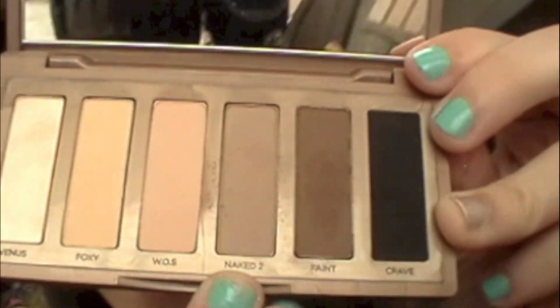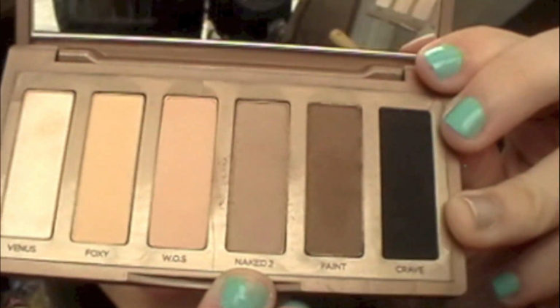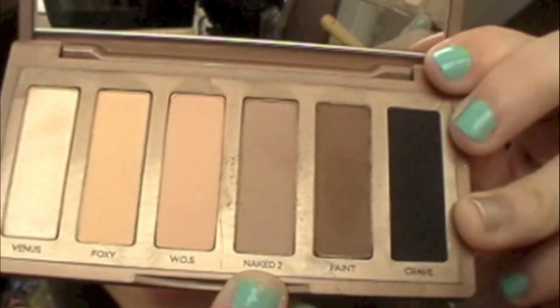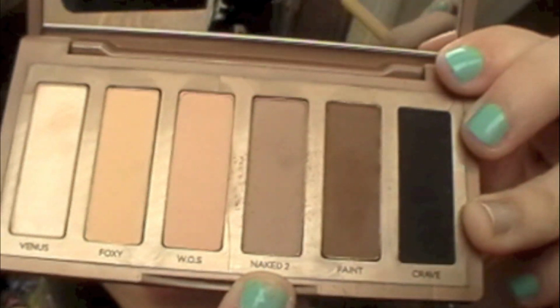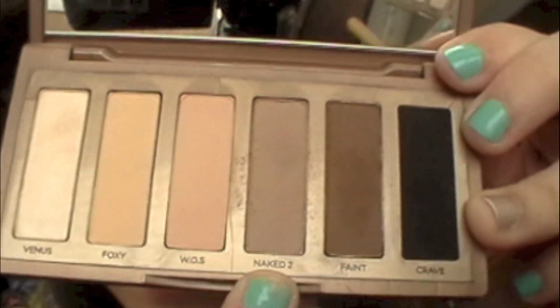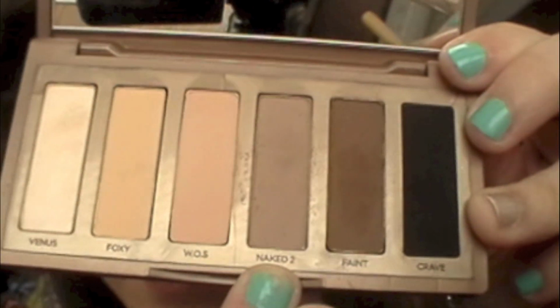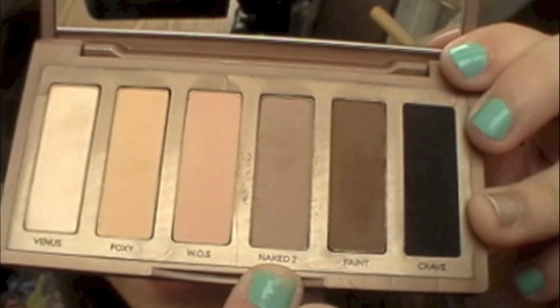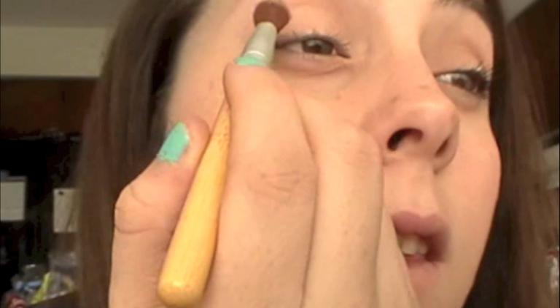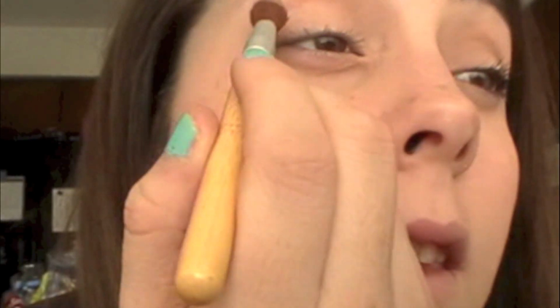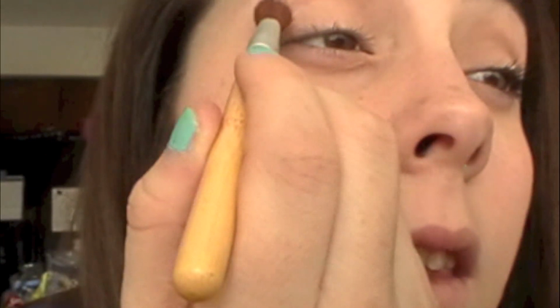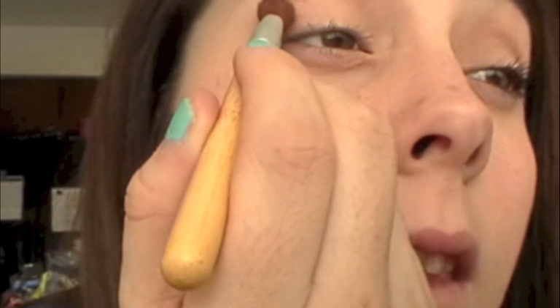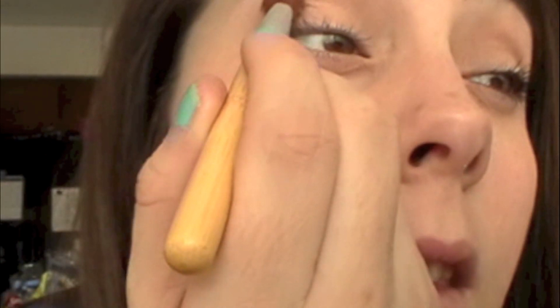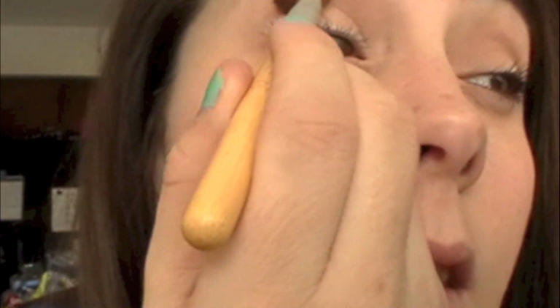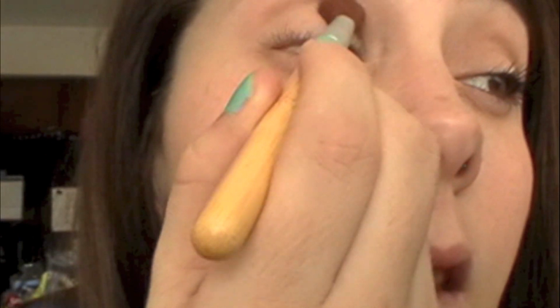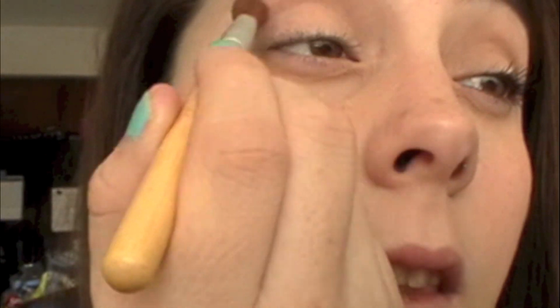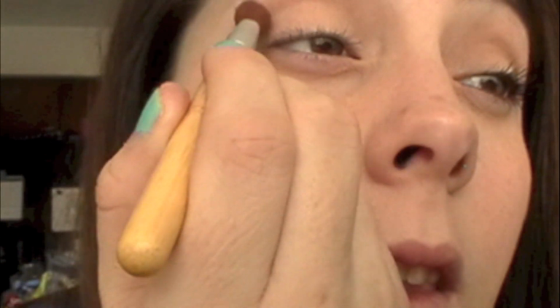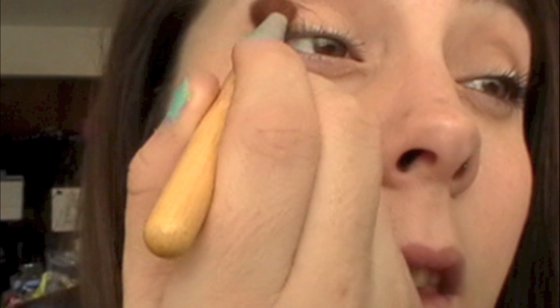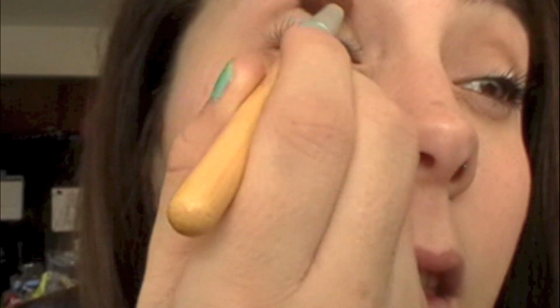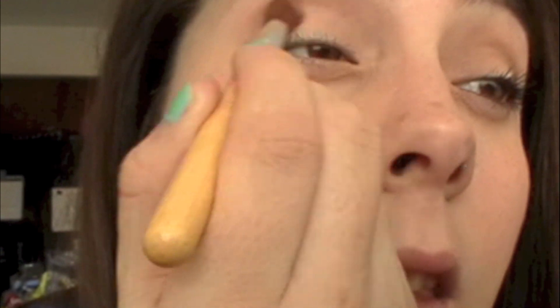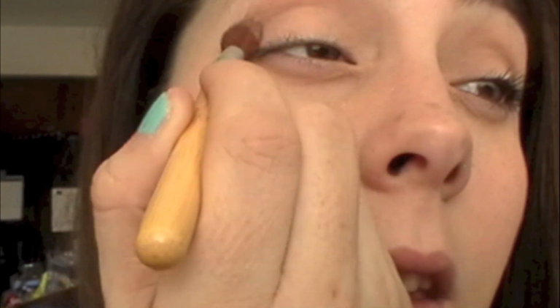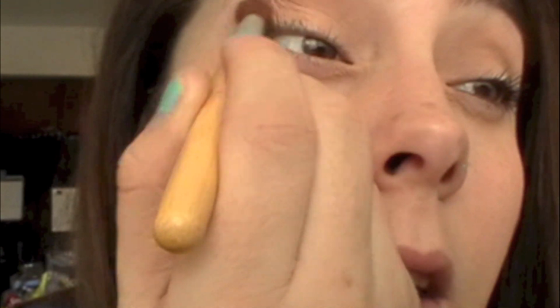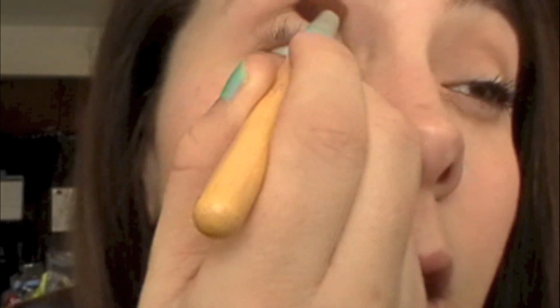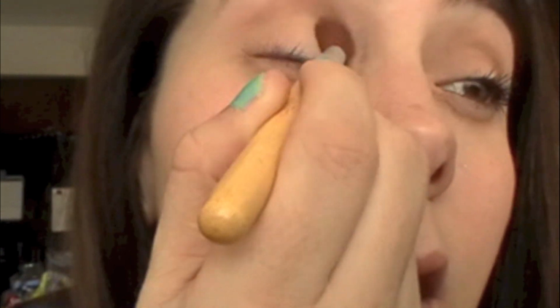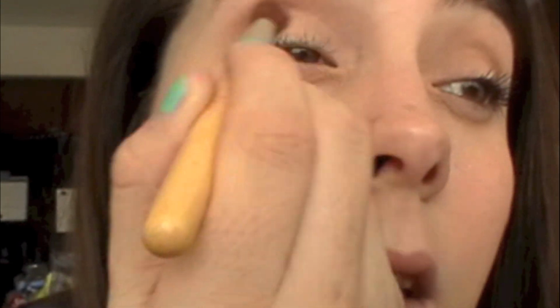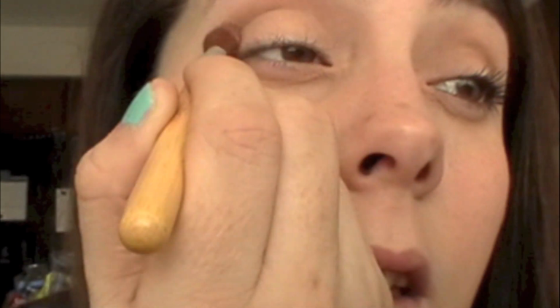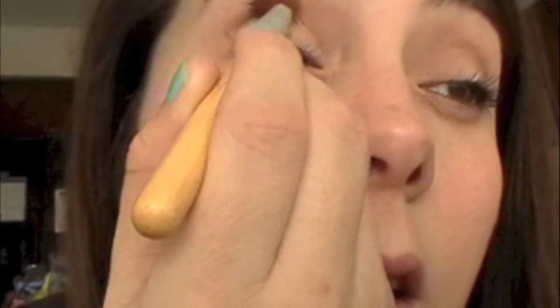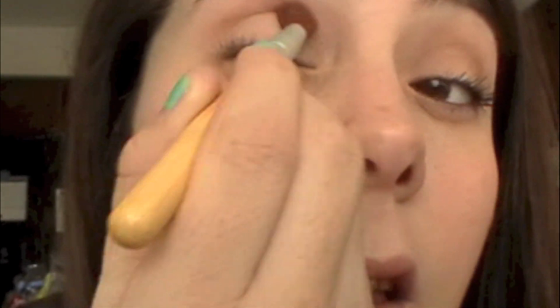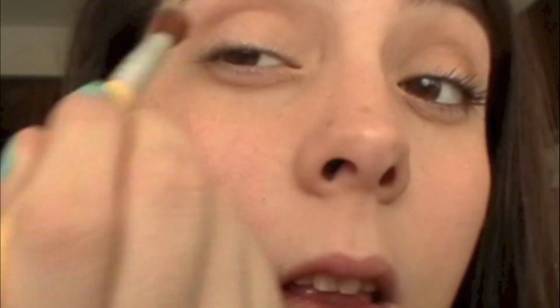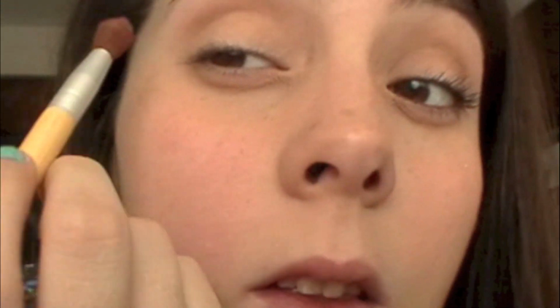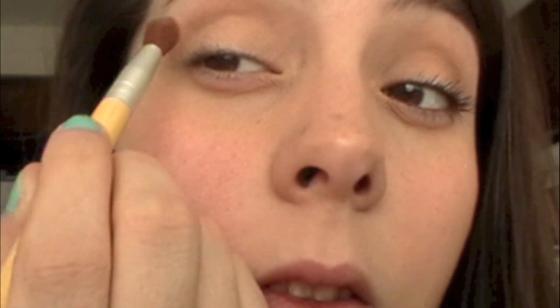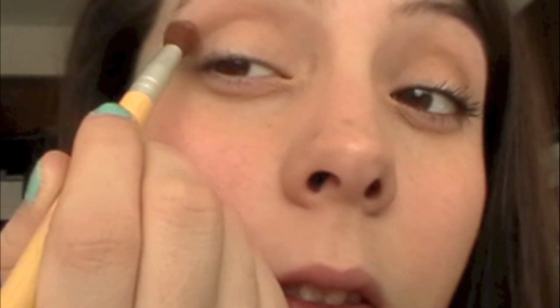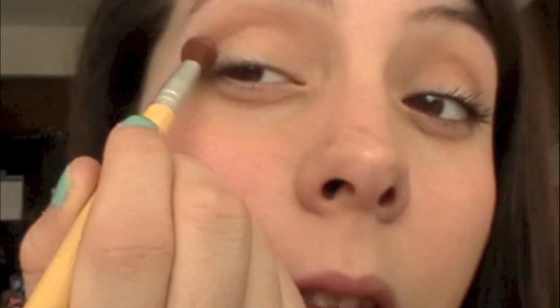Now I'm taking Naked 2 and taking a fluffy crease brush and just applying that to my crease.